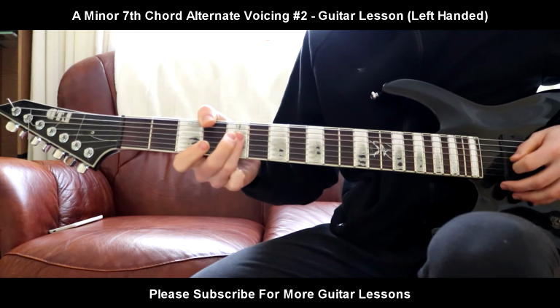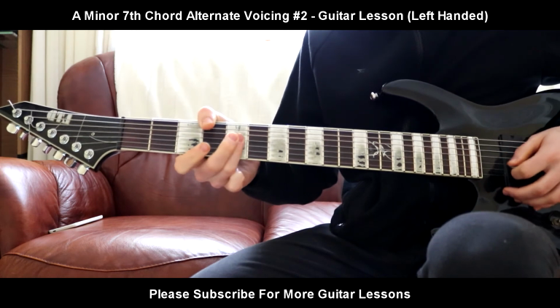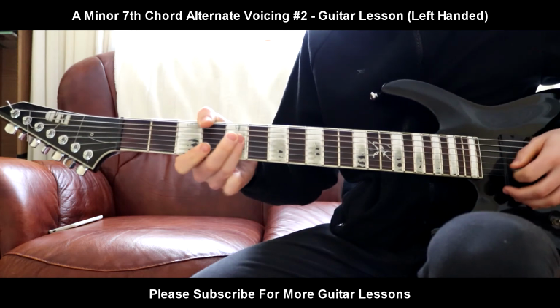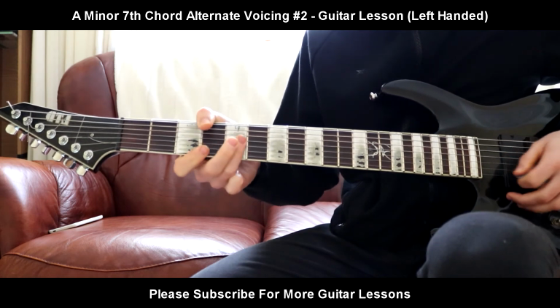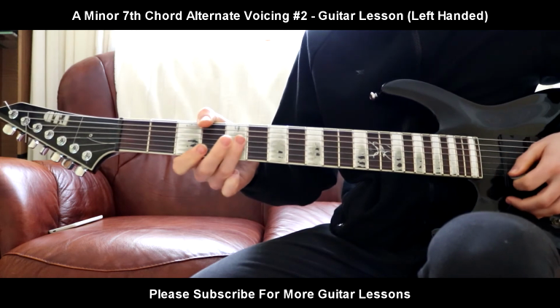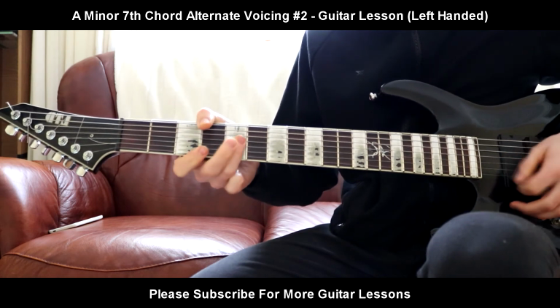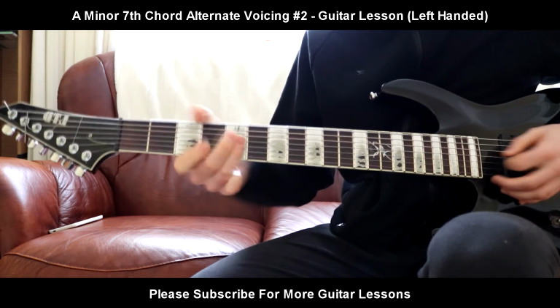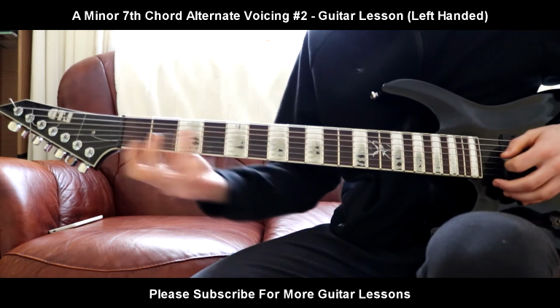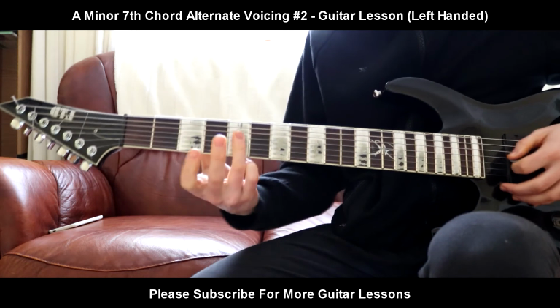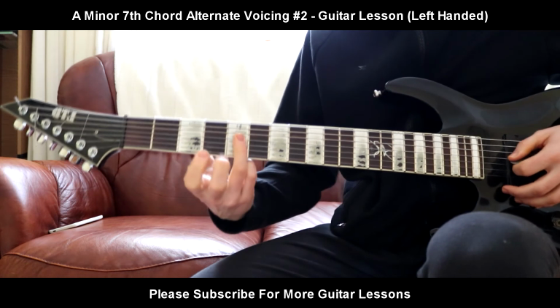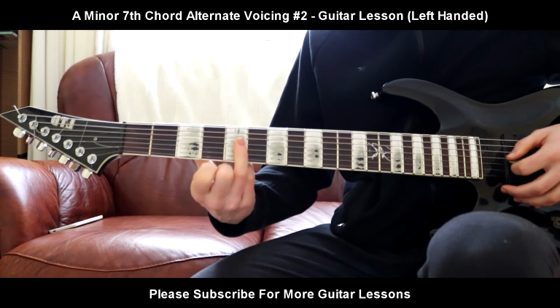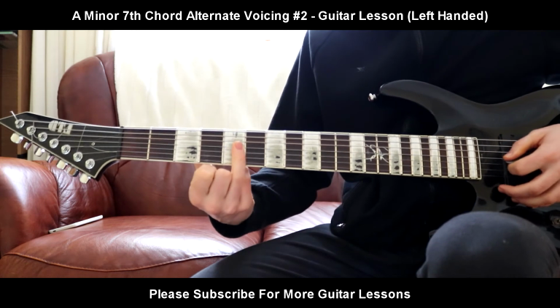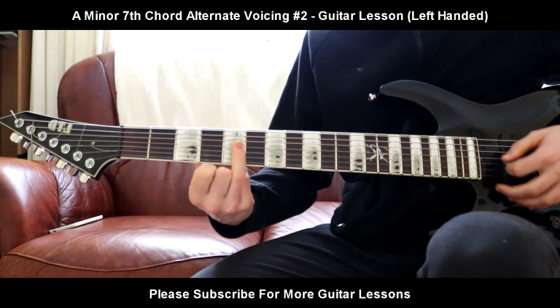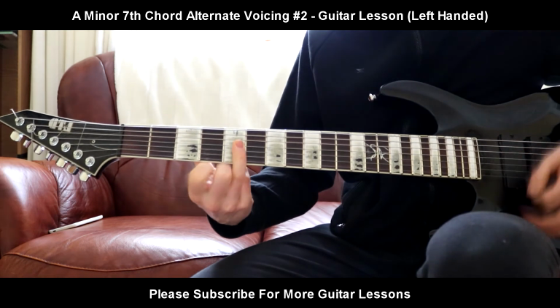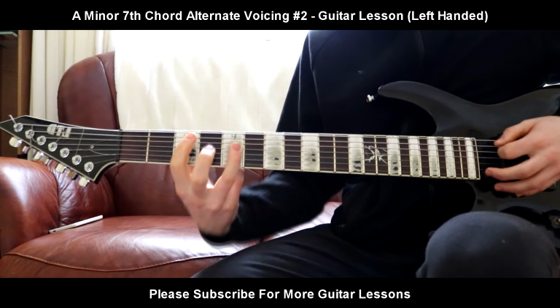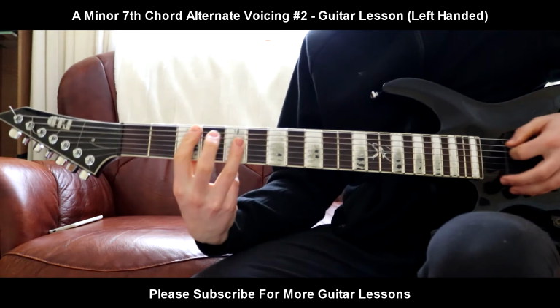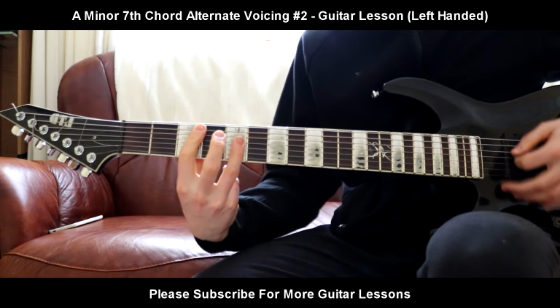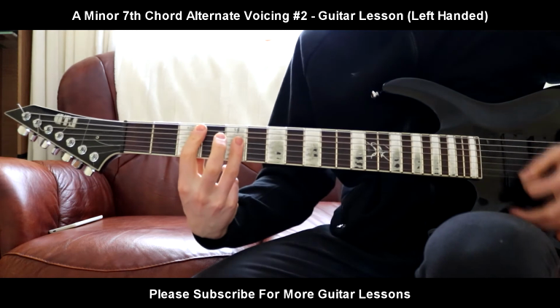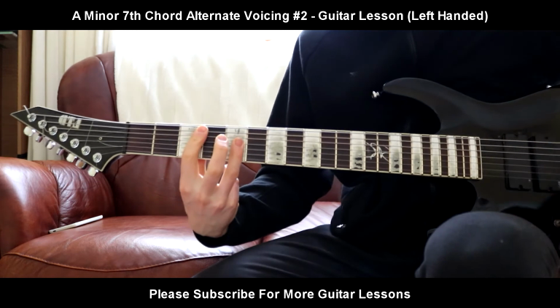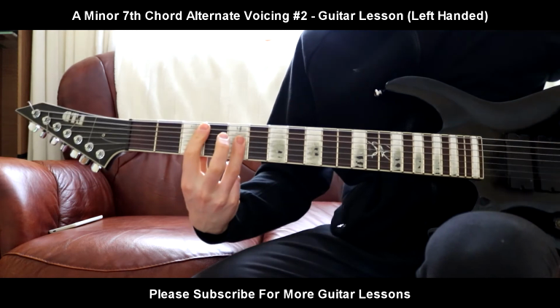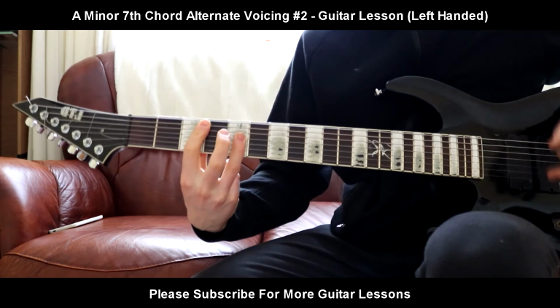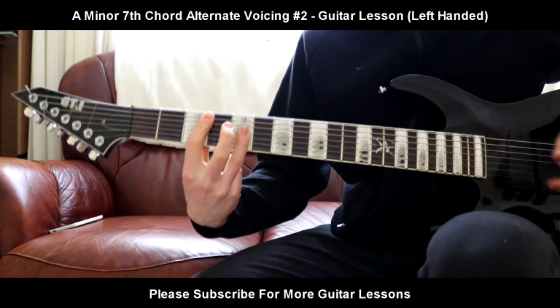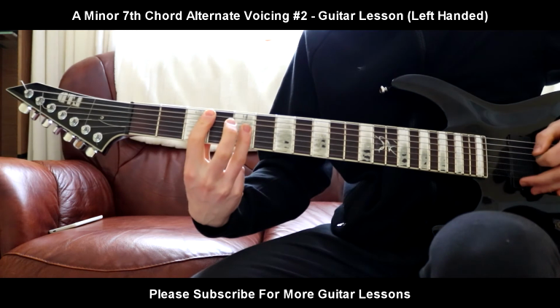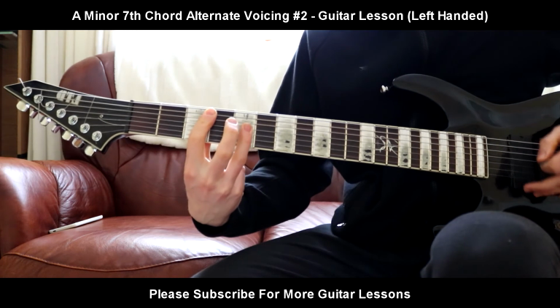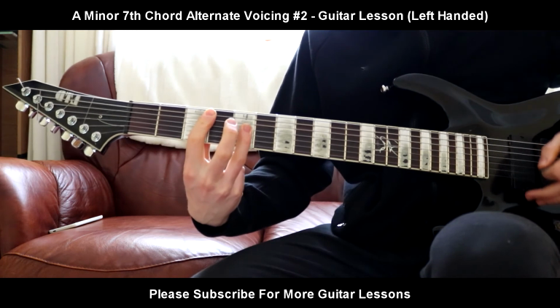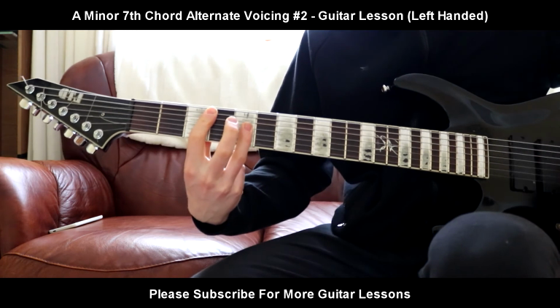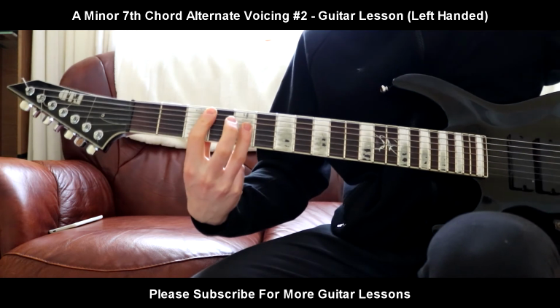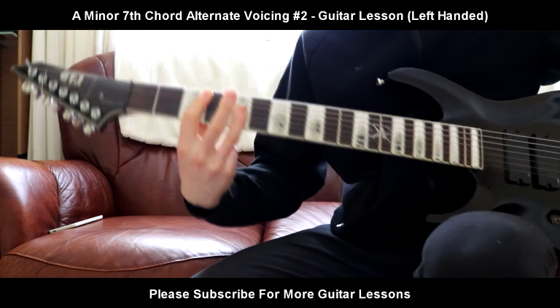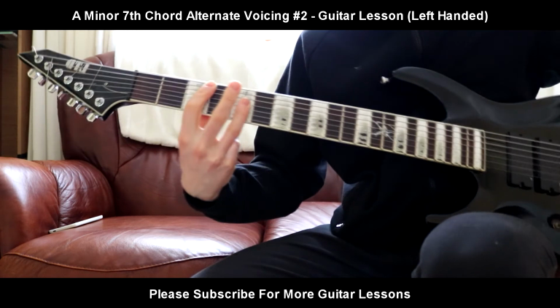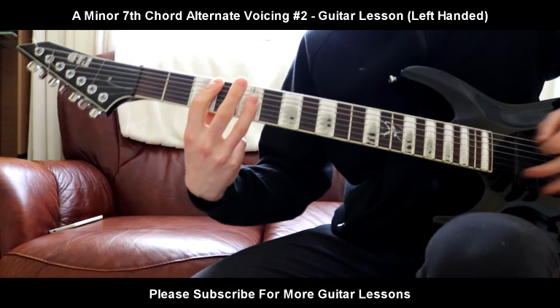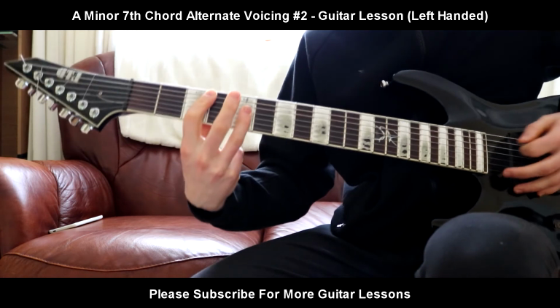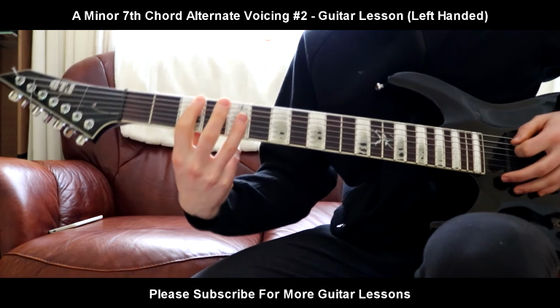D, G, B, E — on the 5th fret. So that's another variation of the A minor 7th.